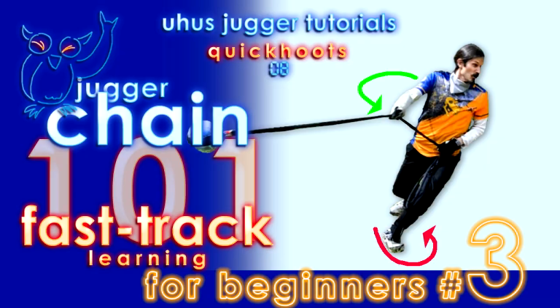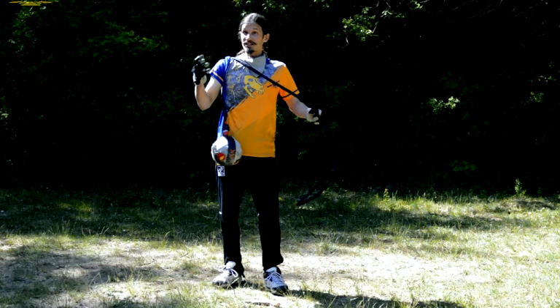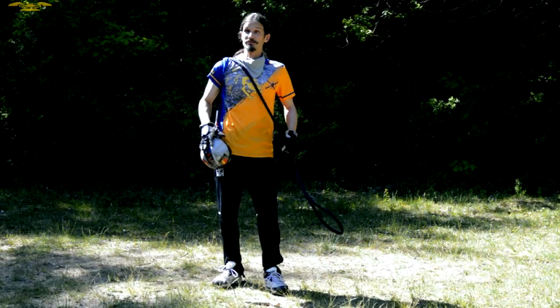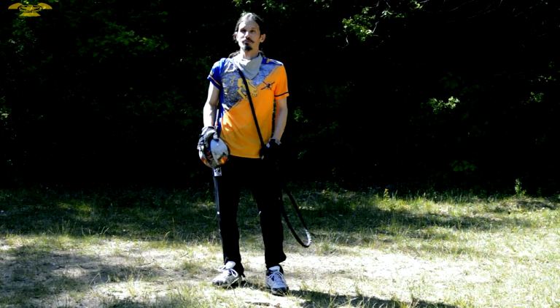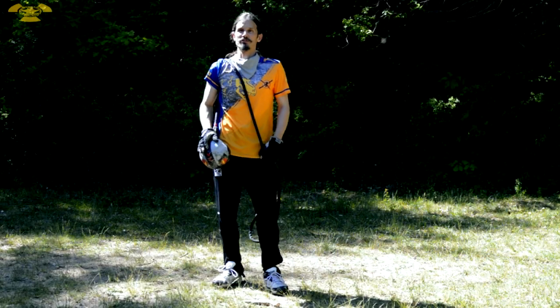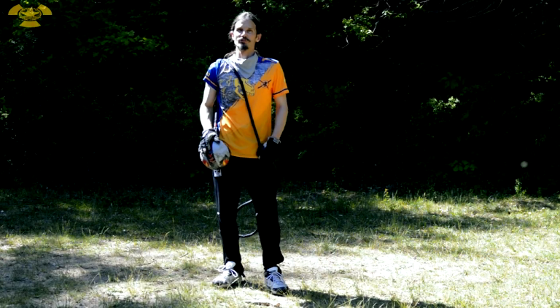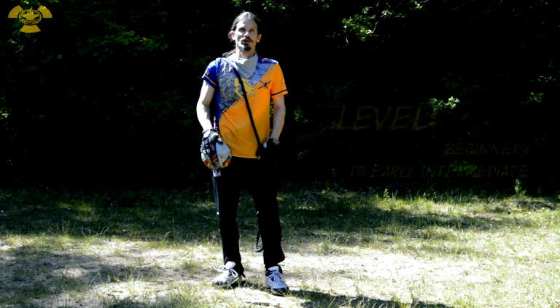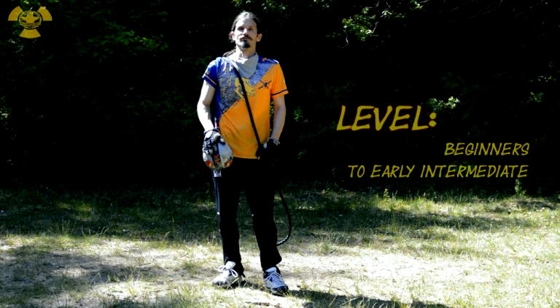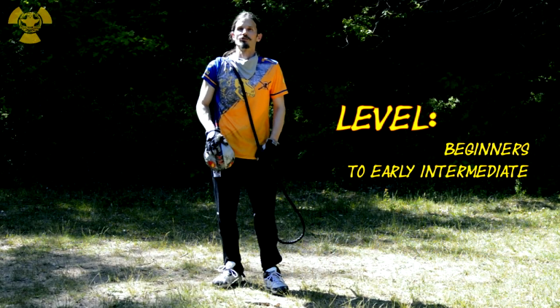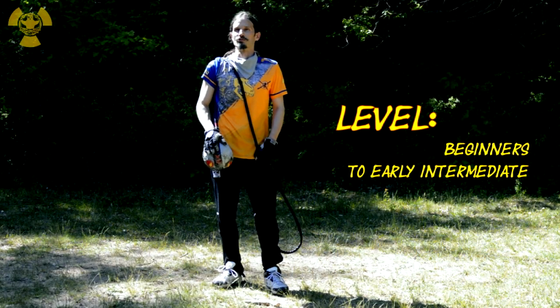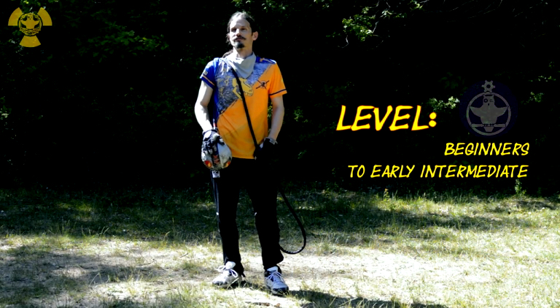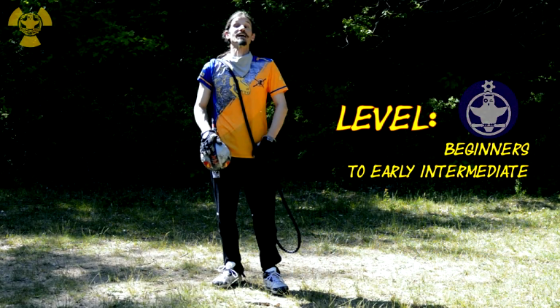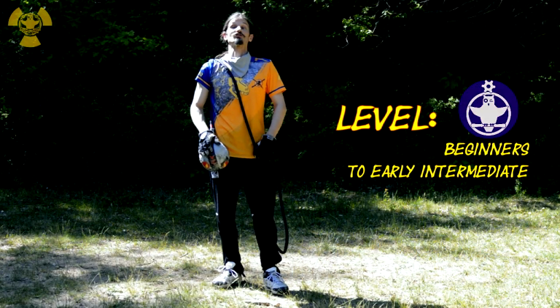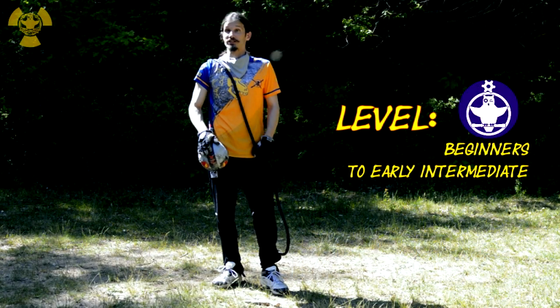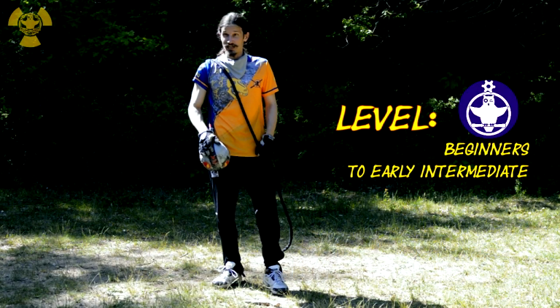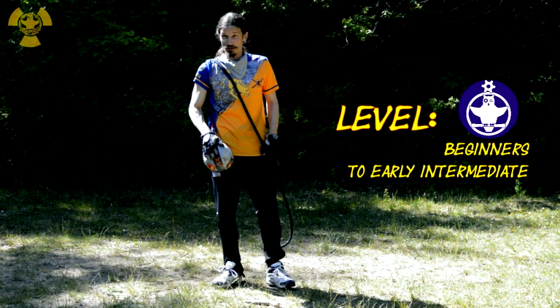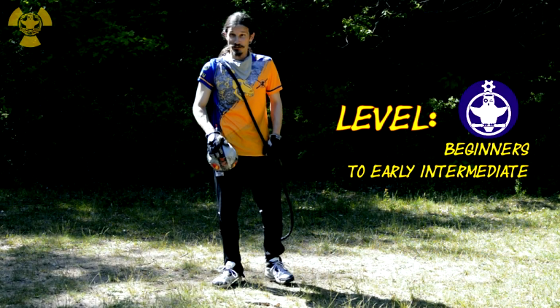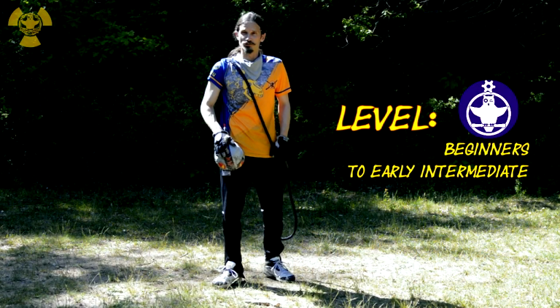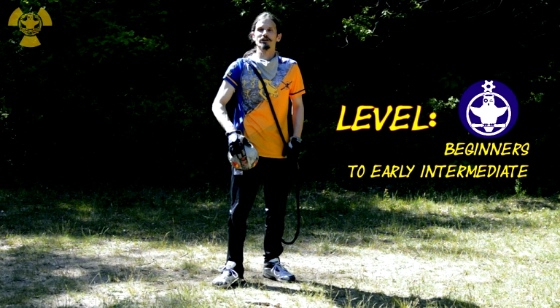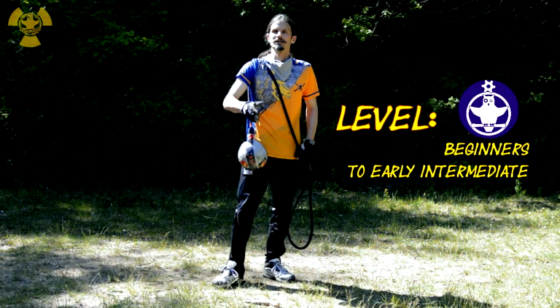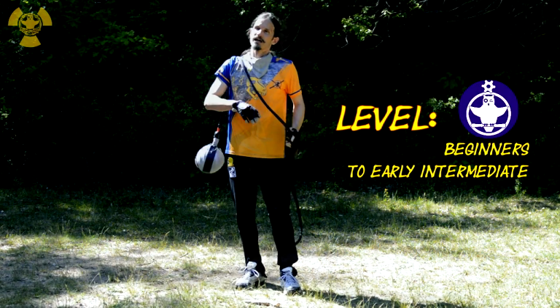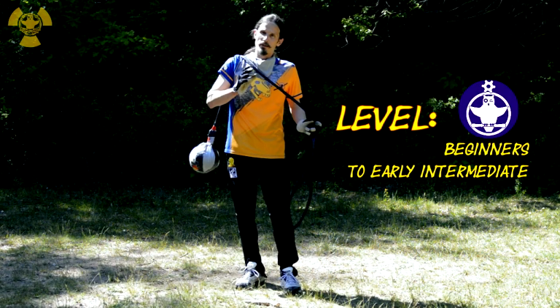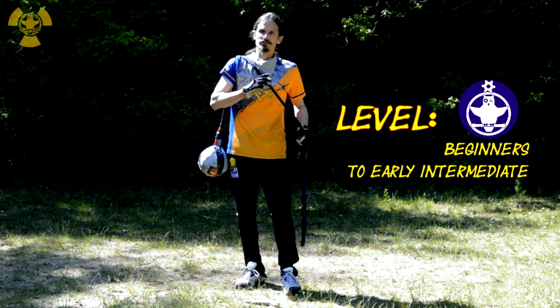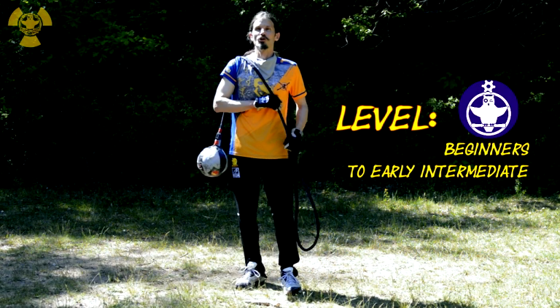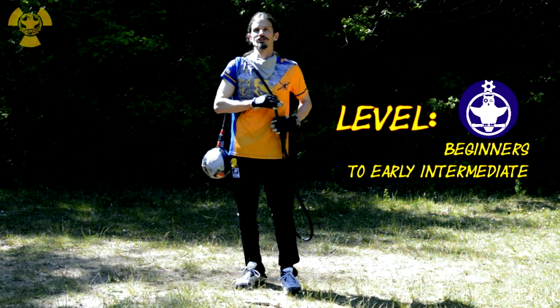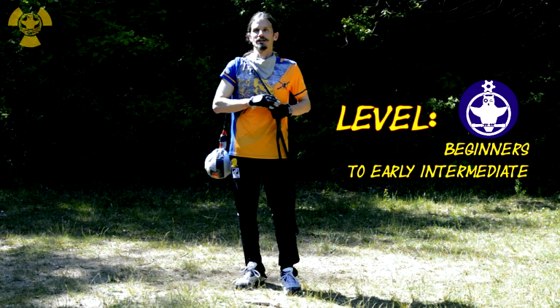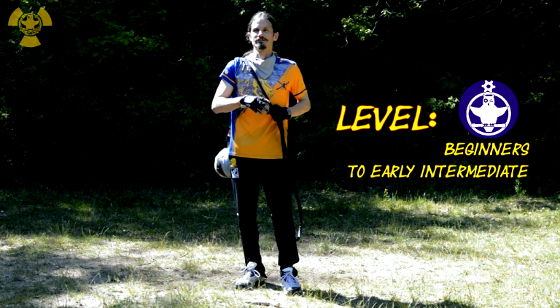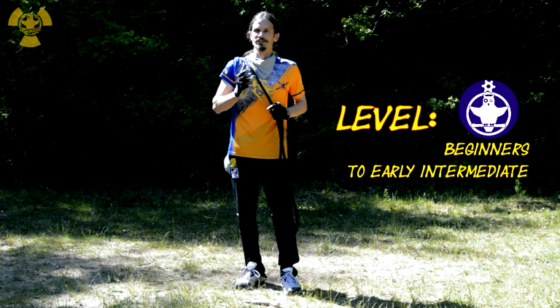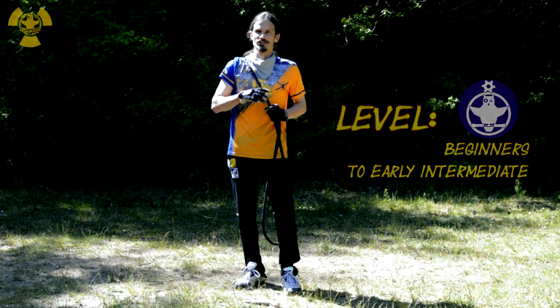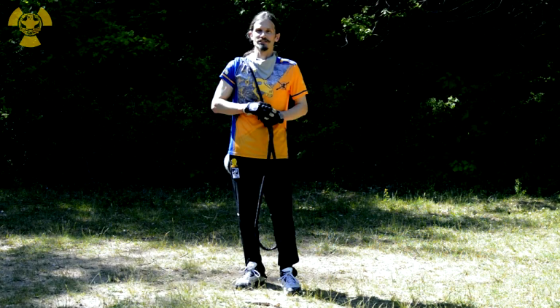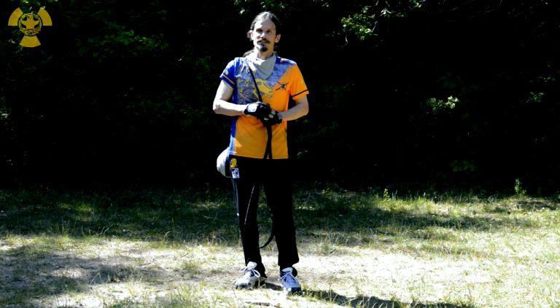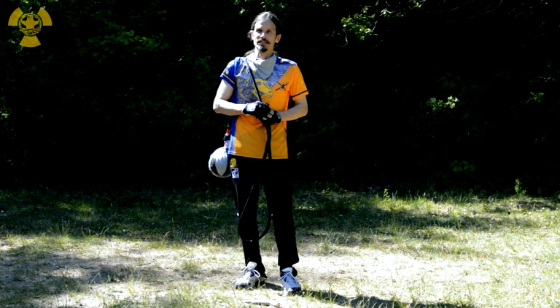Welcome to part 3 of UU's fast-track chain-learning tutorial — a bit more advanced chain techniques.